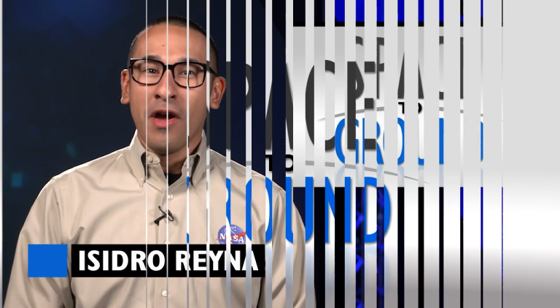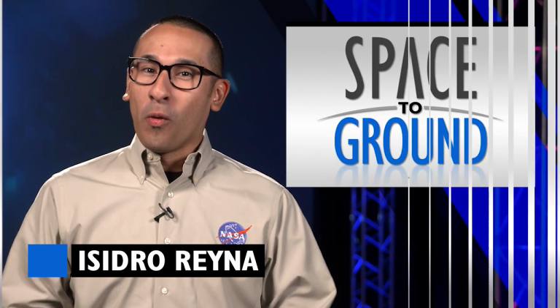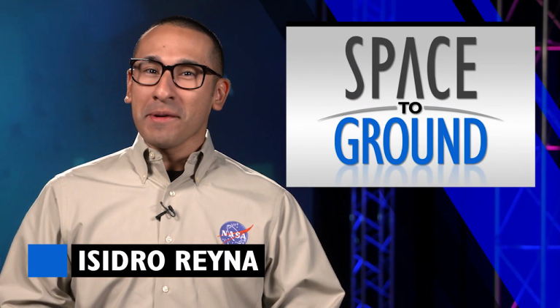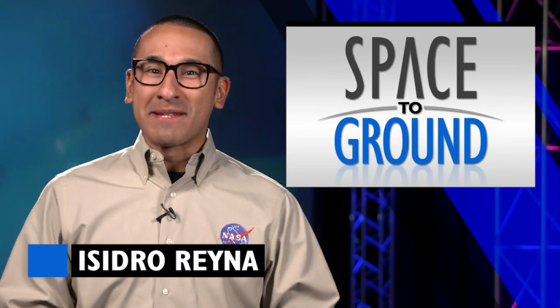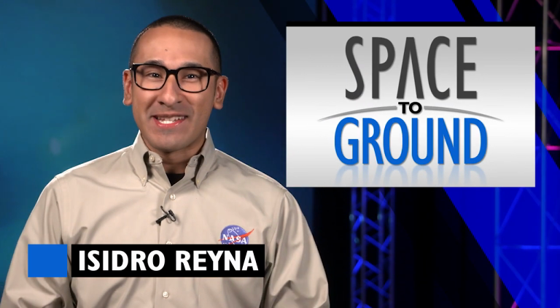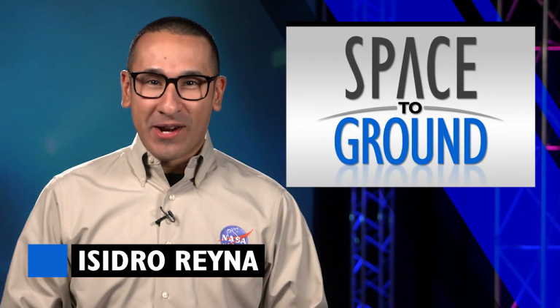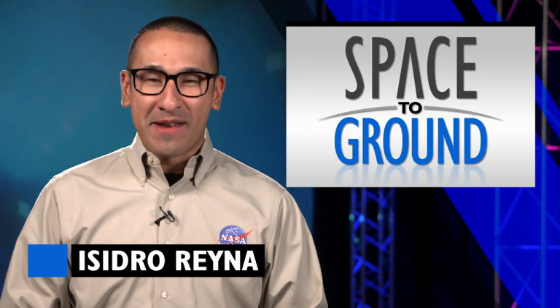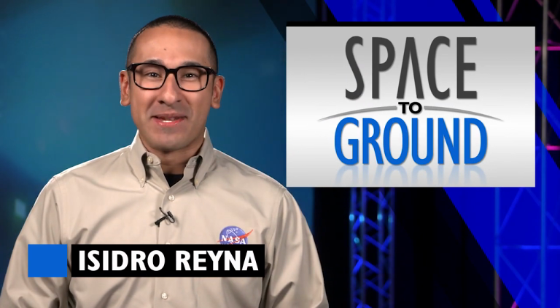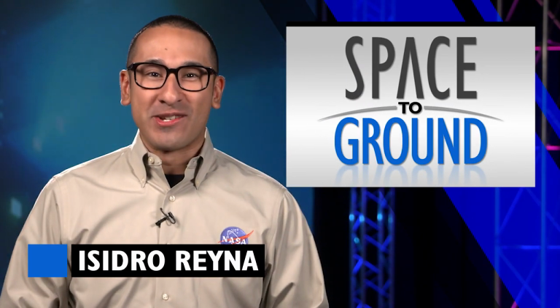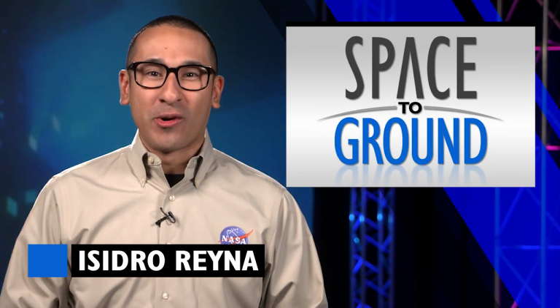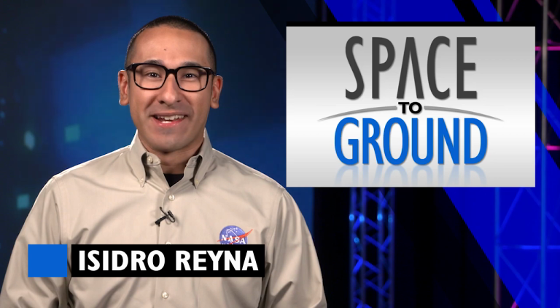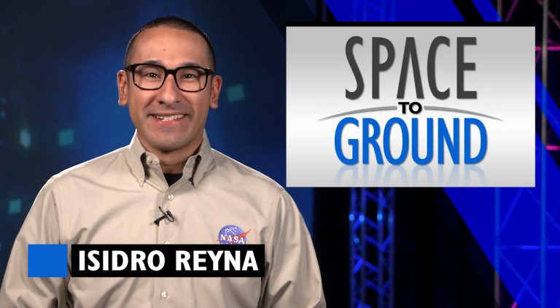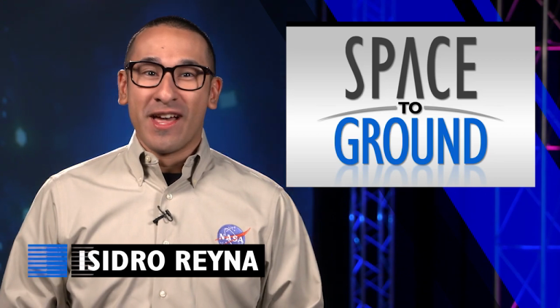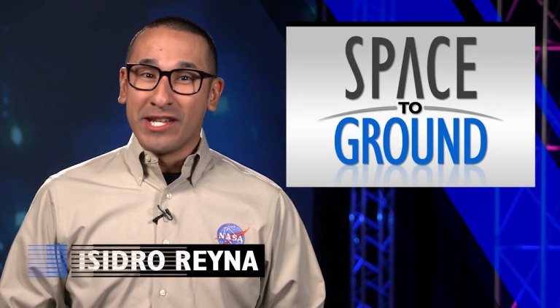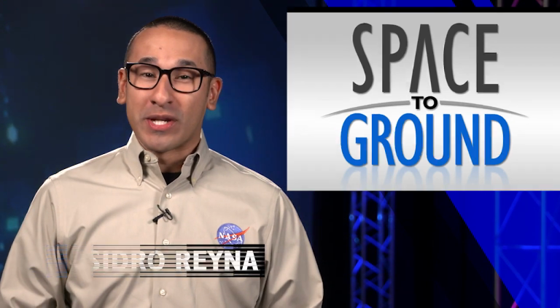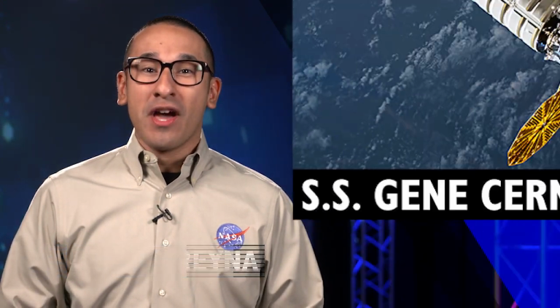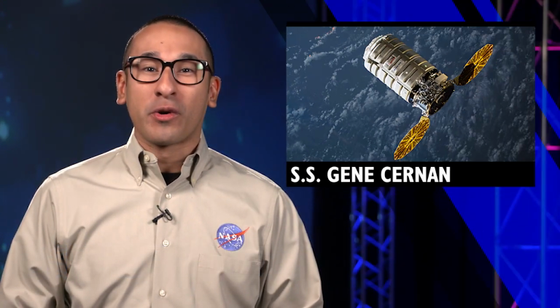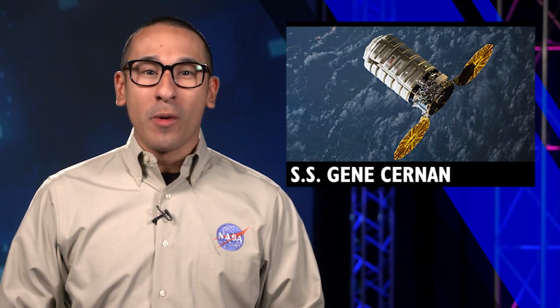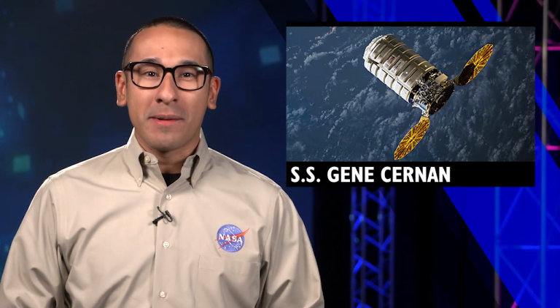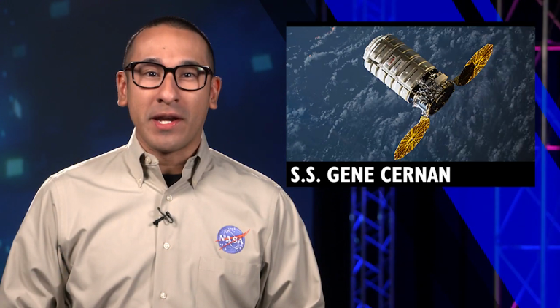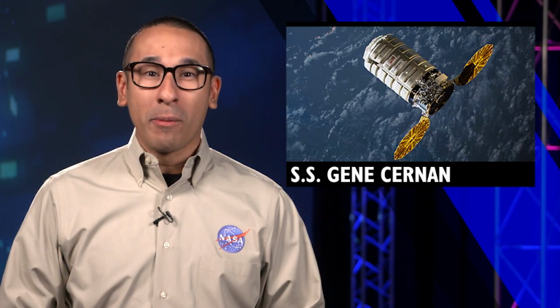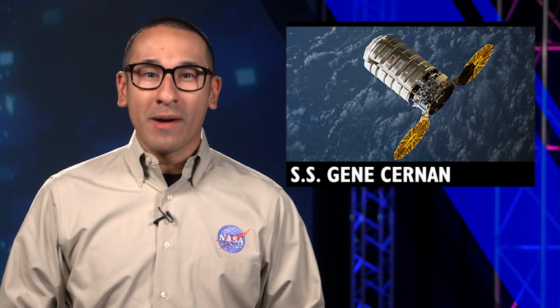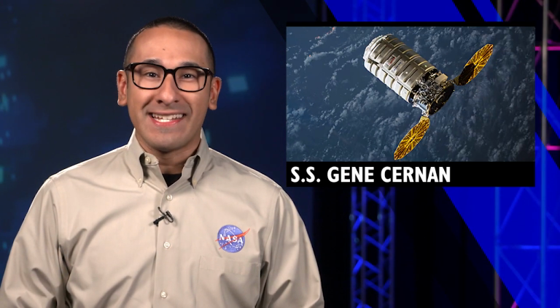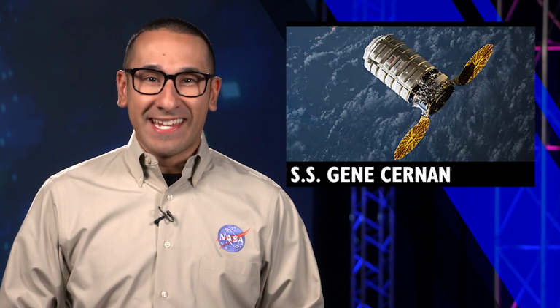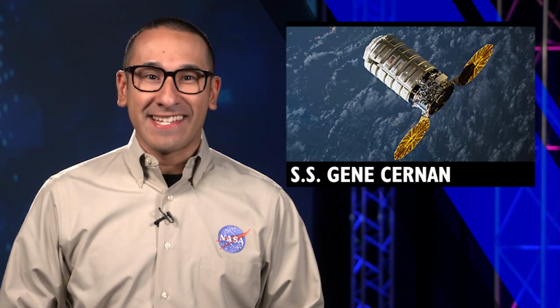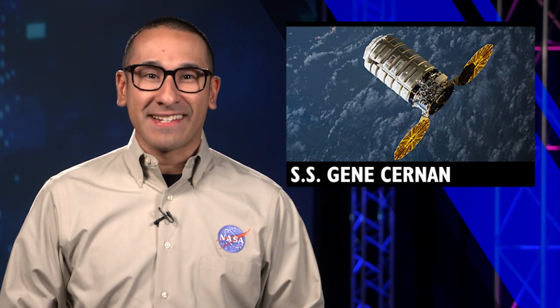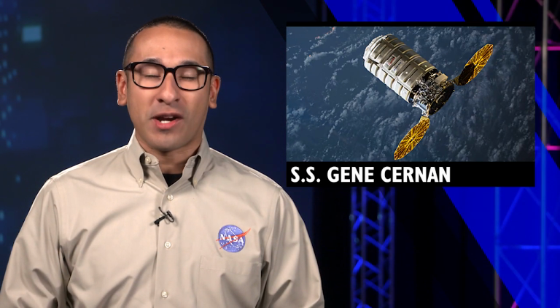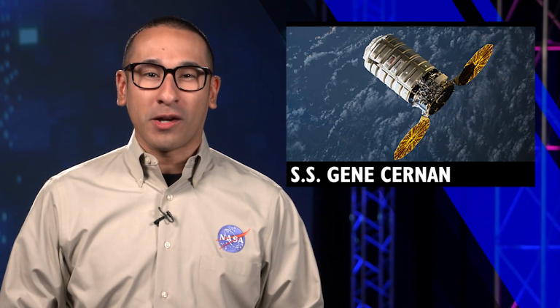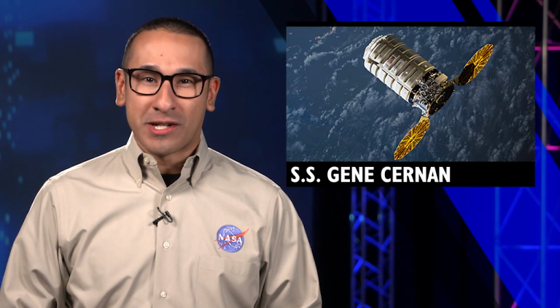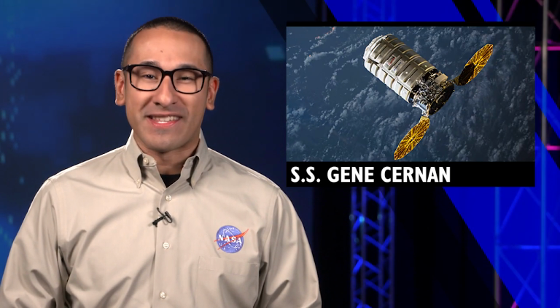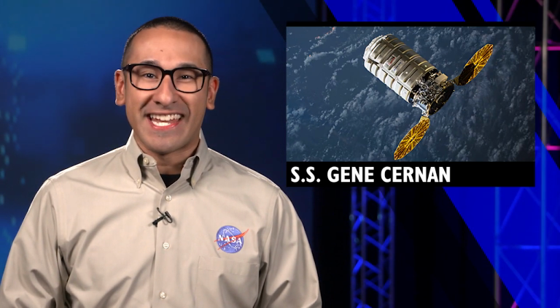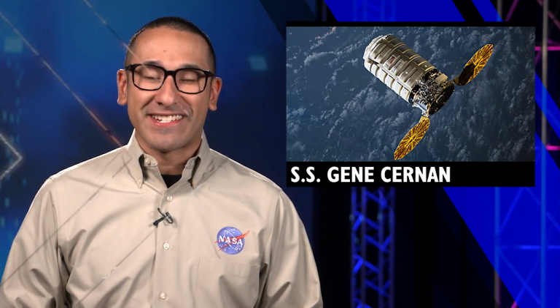Welcome to Space to Ground, I'm Isidro Reyna. This week, the crew welcomed the Orbital ATK Cygnus cargo ship to the station.